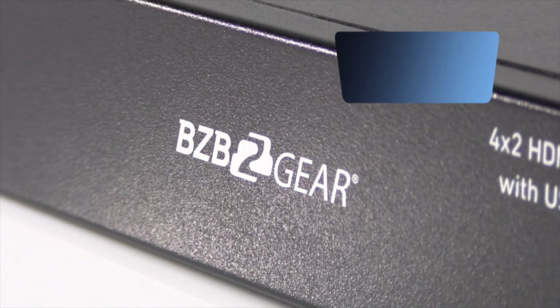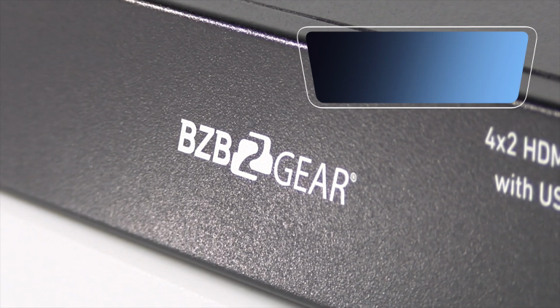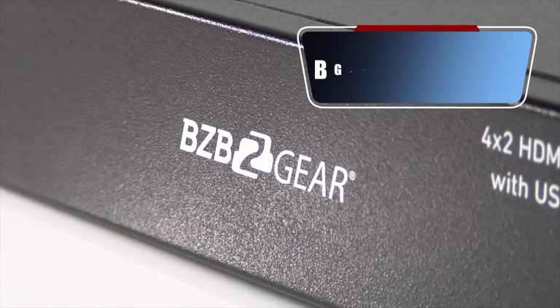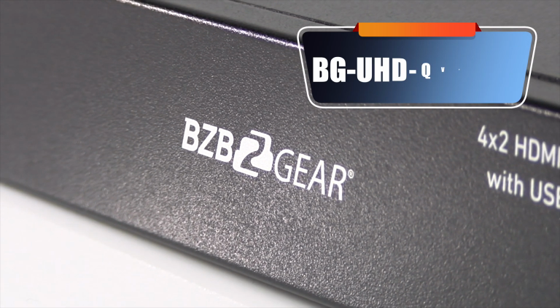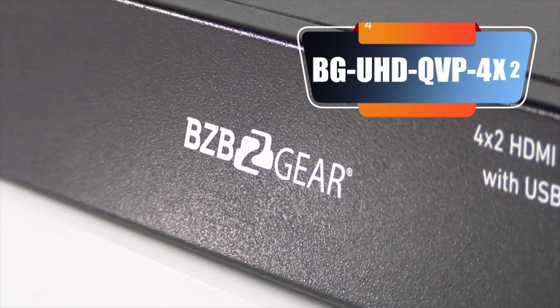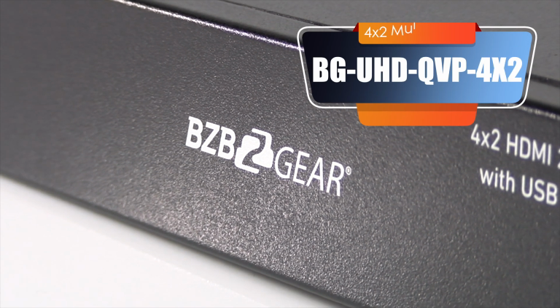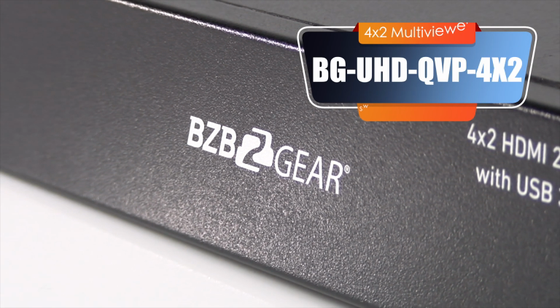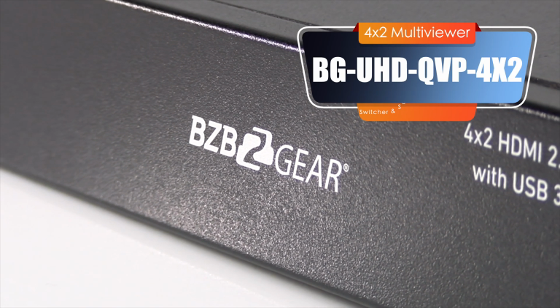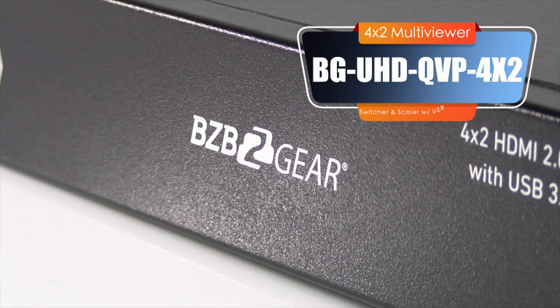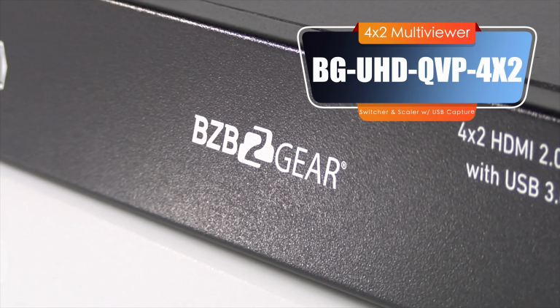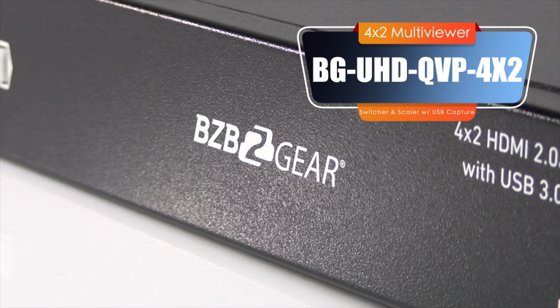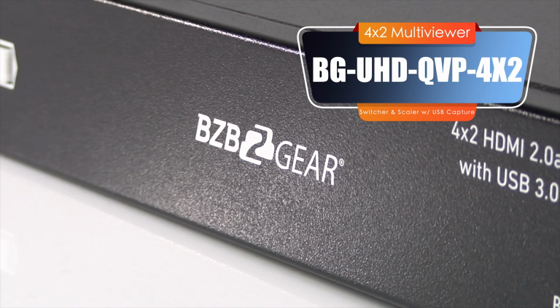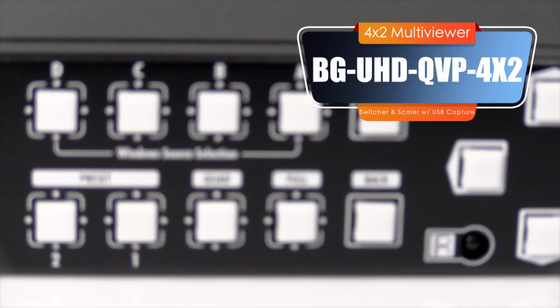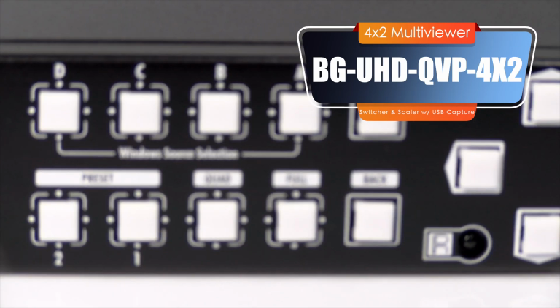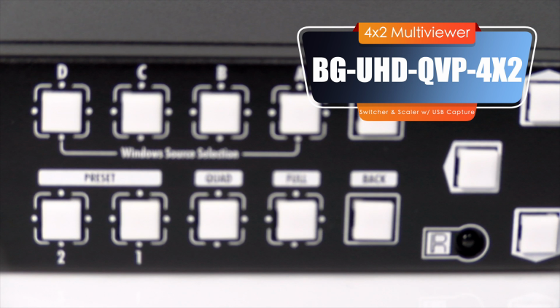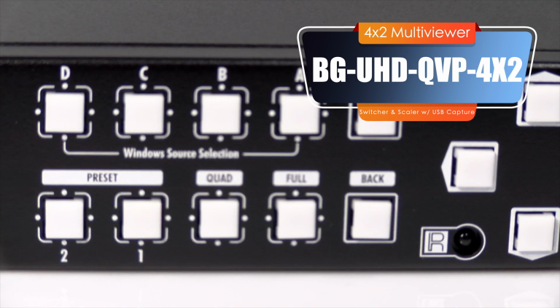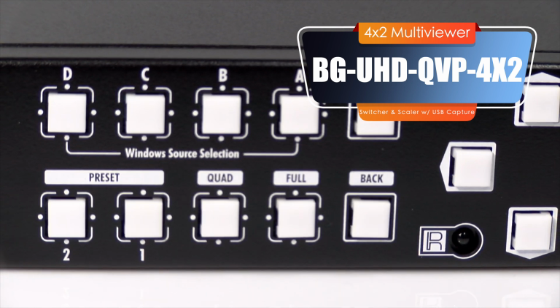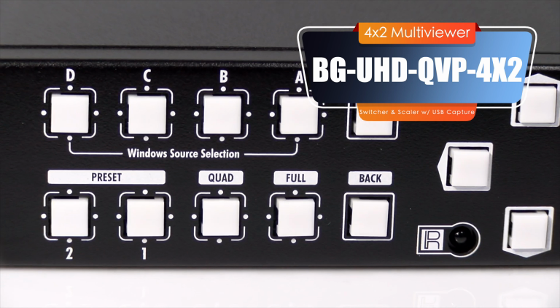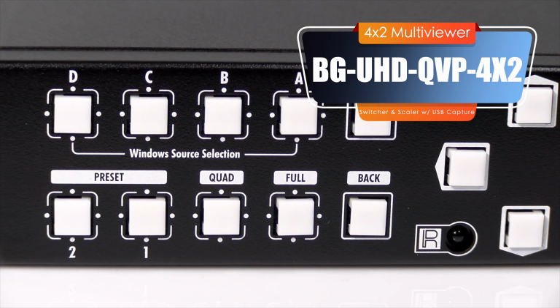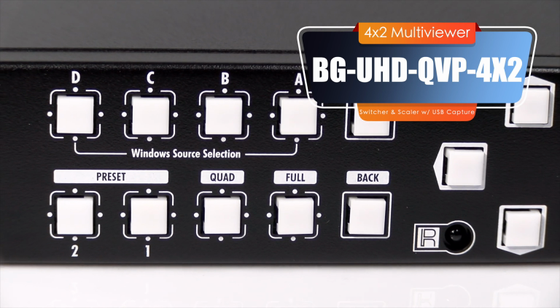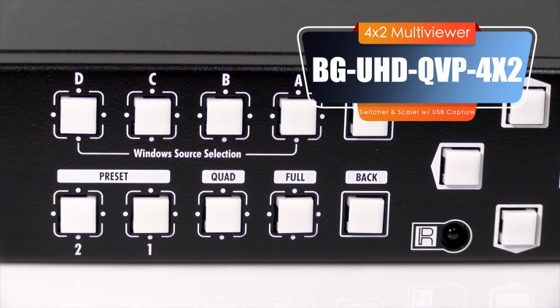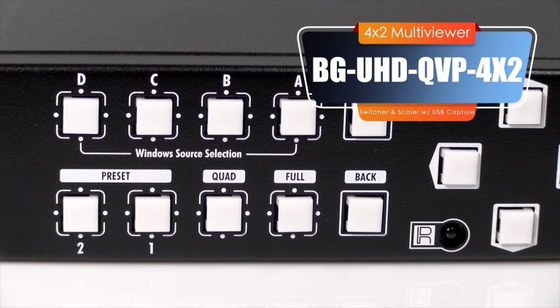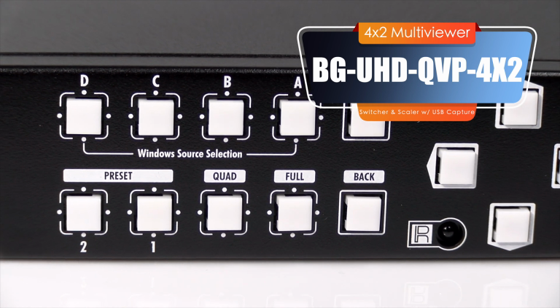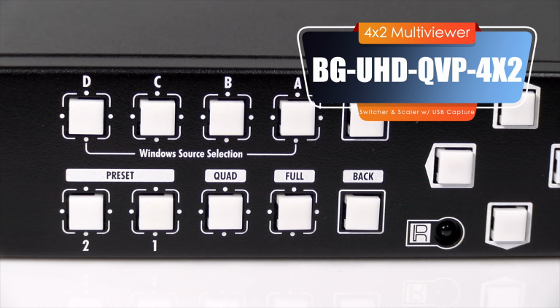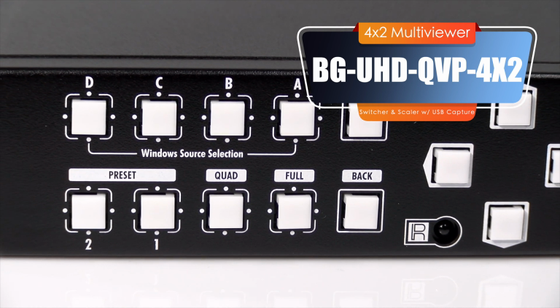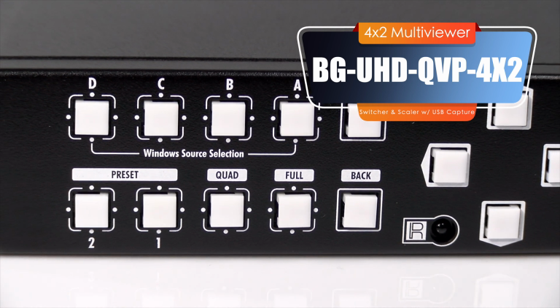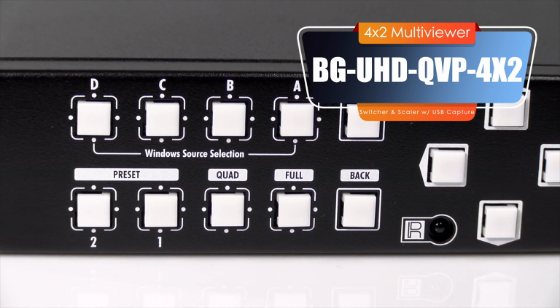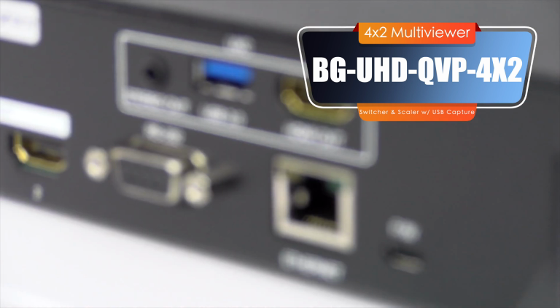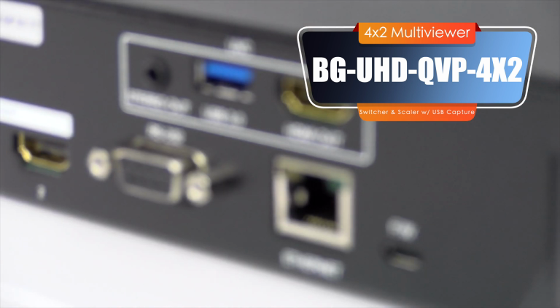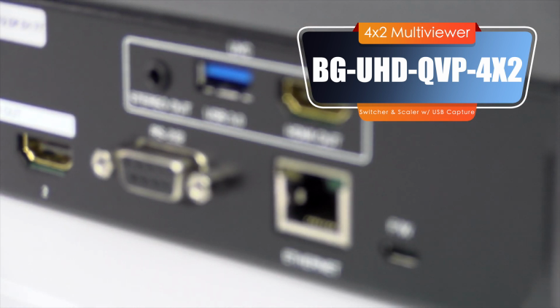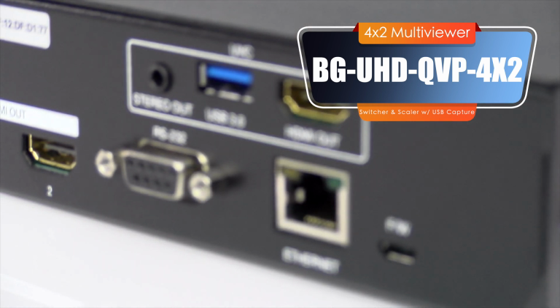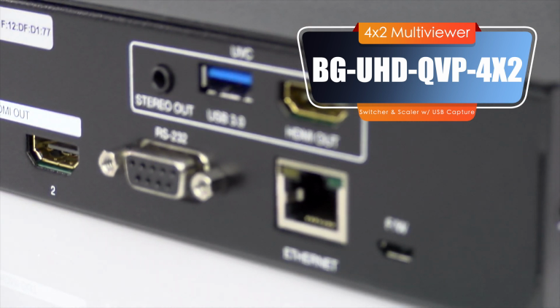This device is full 4K at 60Hz, uncompressed — that's 4:4:4 chroma sub-sampling.